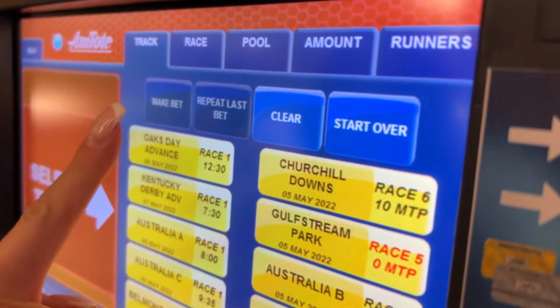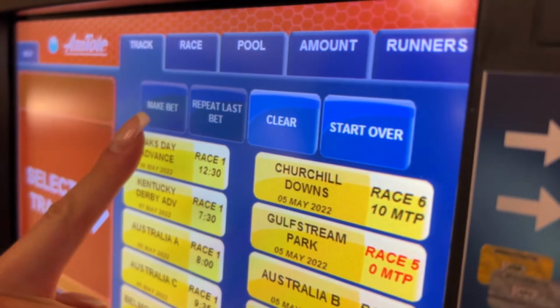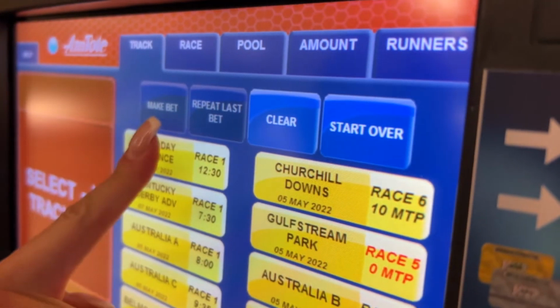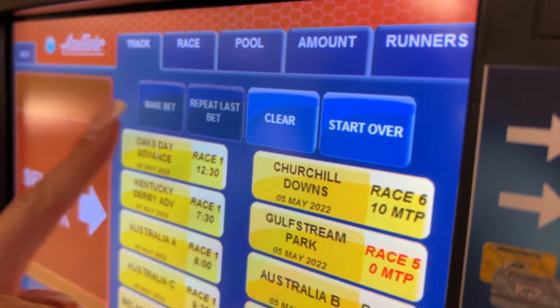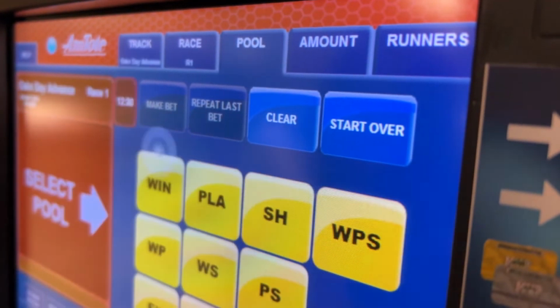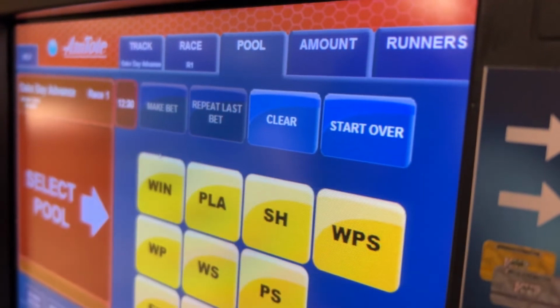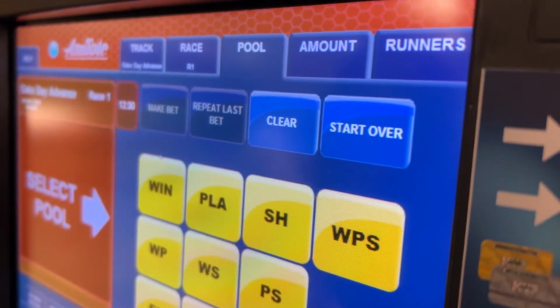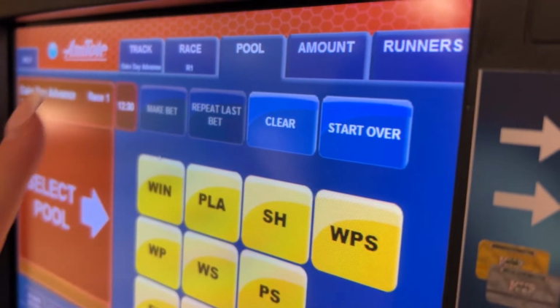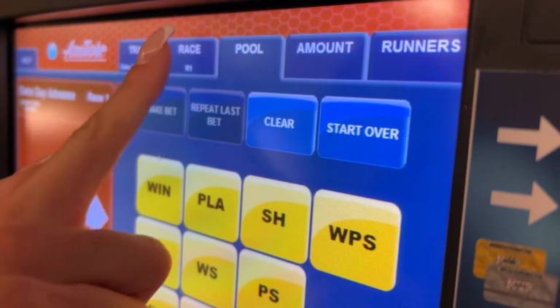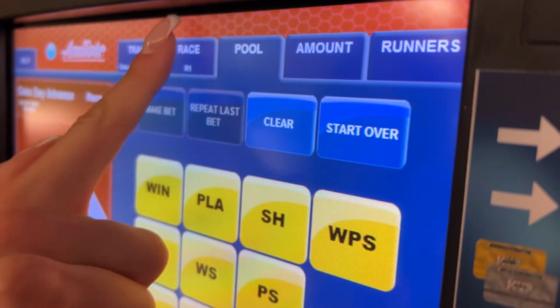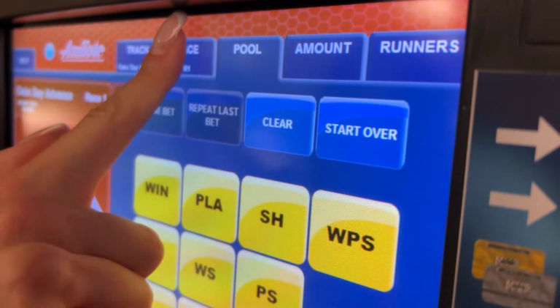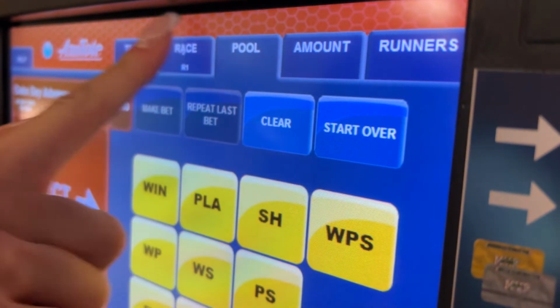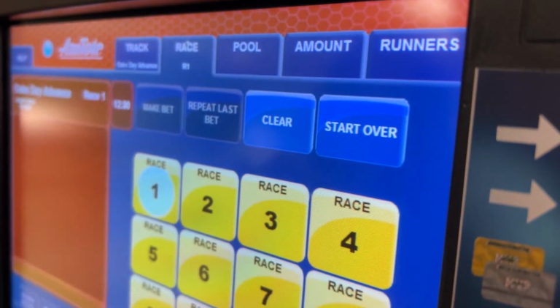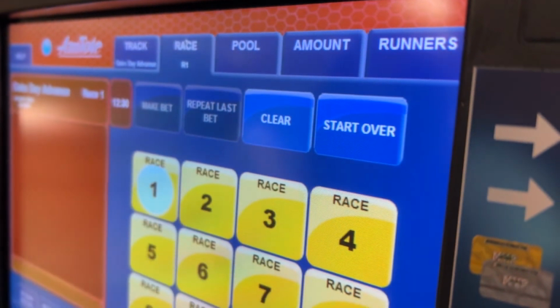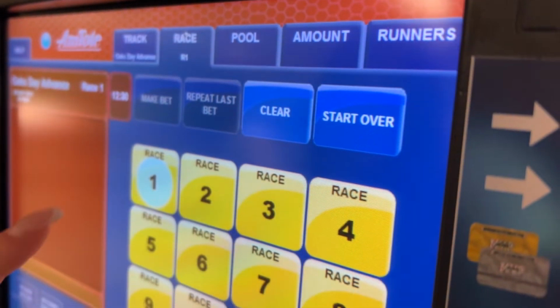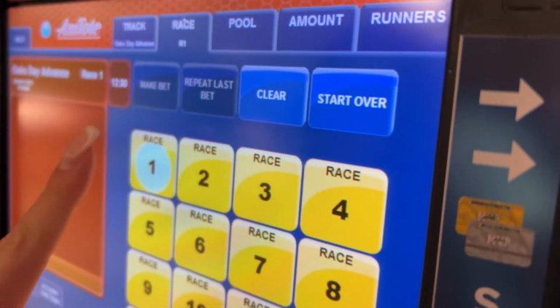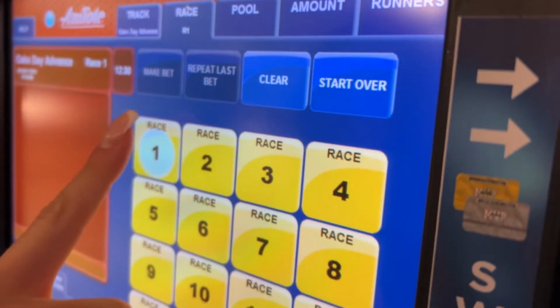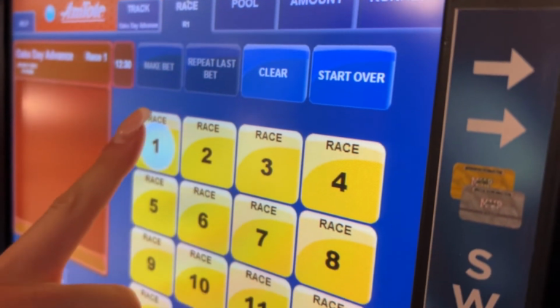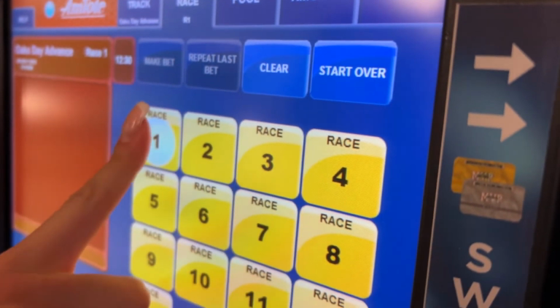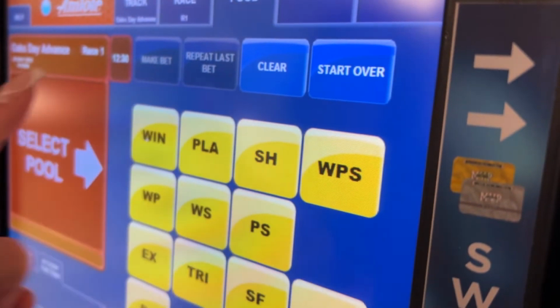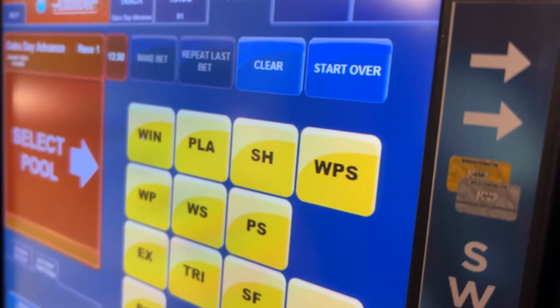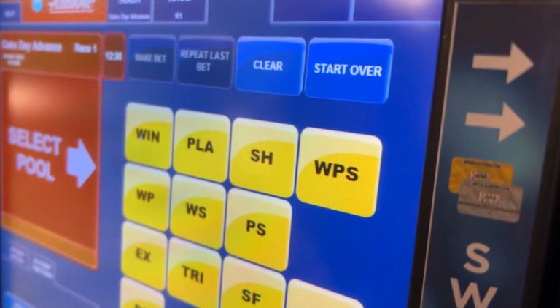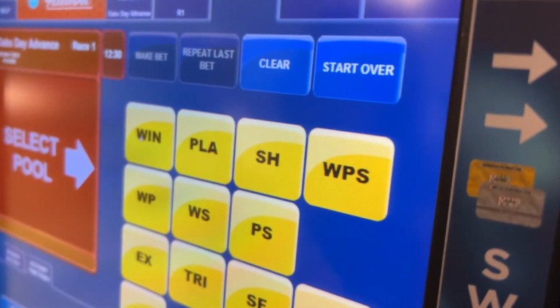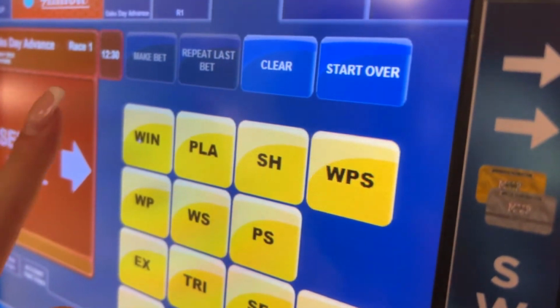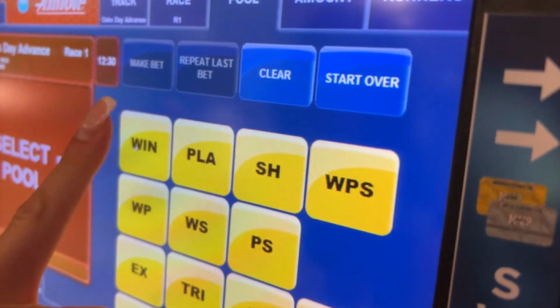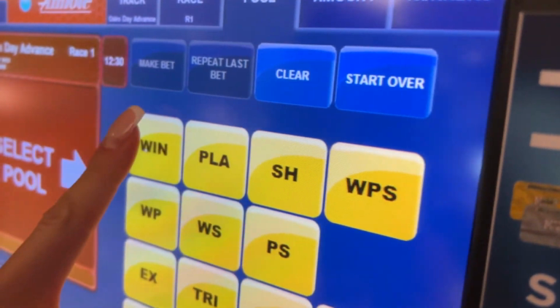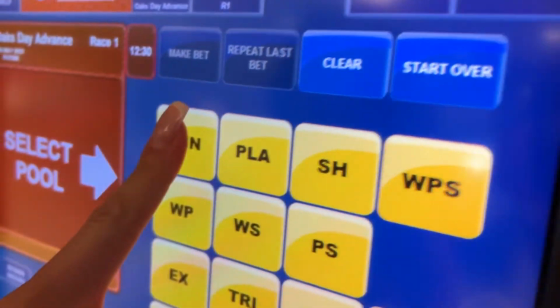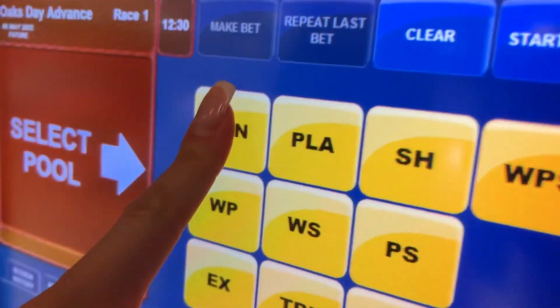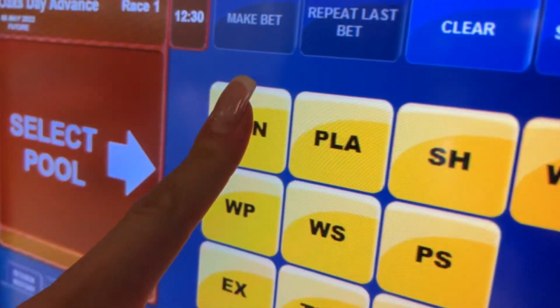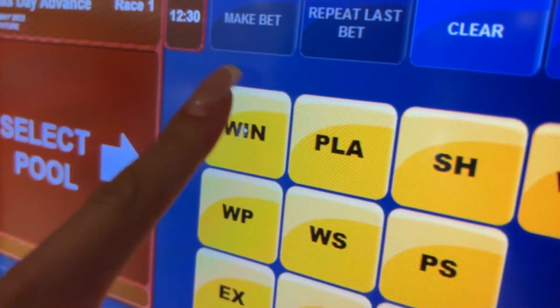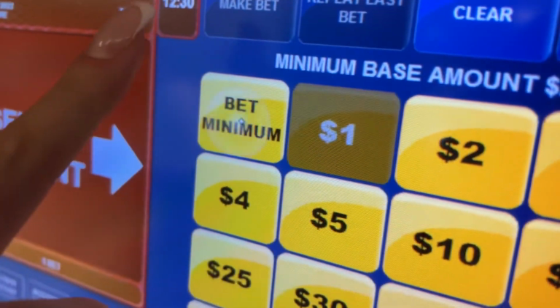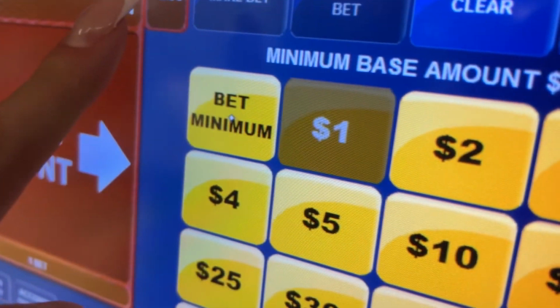Select your track and race number, the type of bet you wish to make, the amount, and then the number of the horse or horses you are betting.